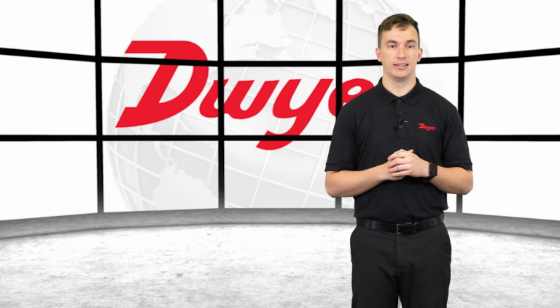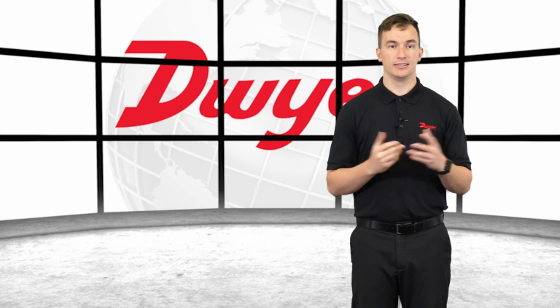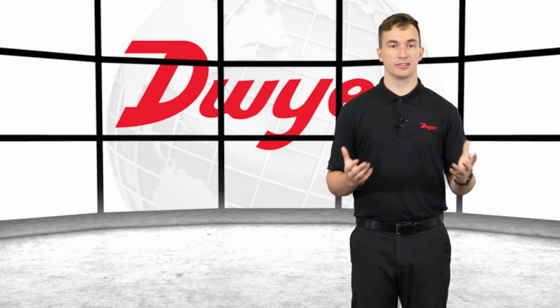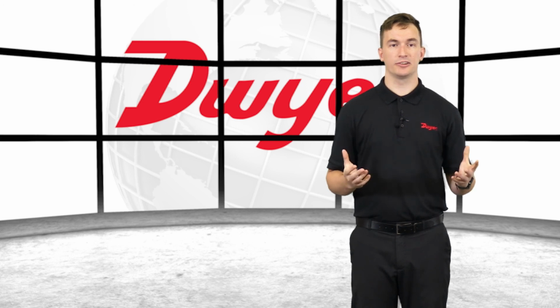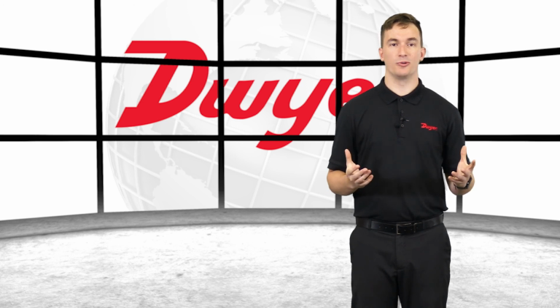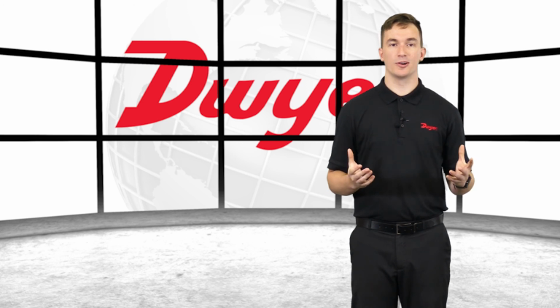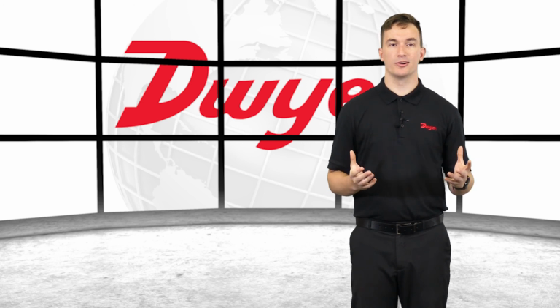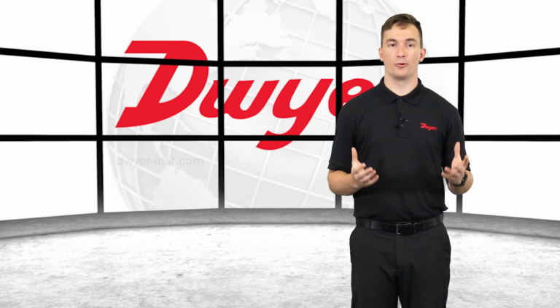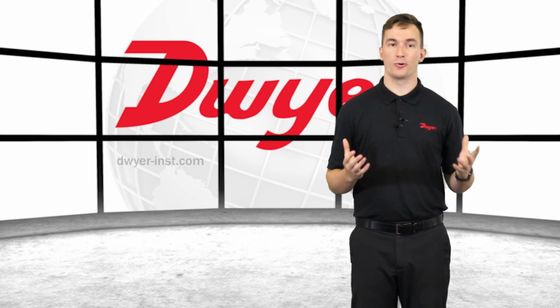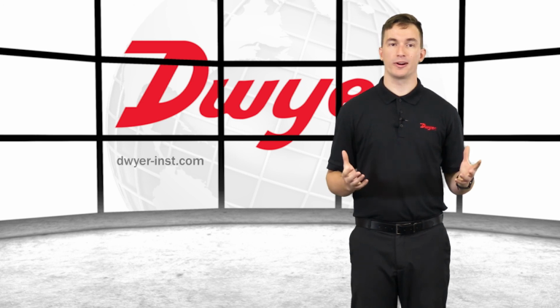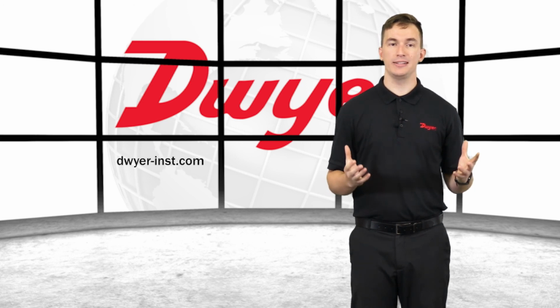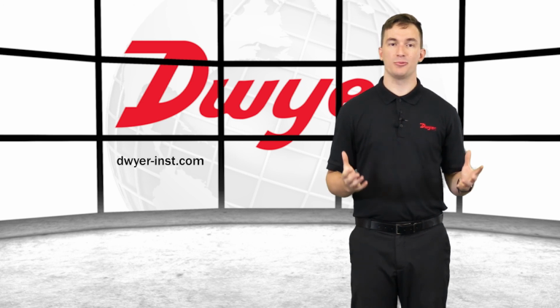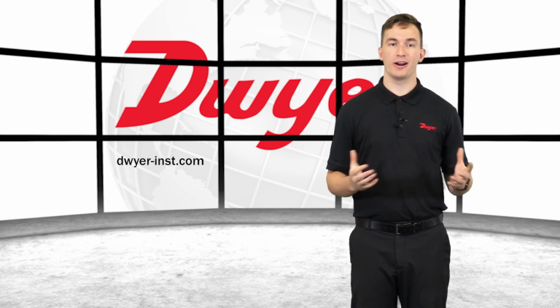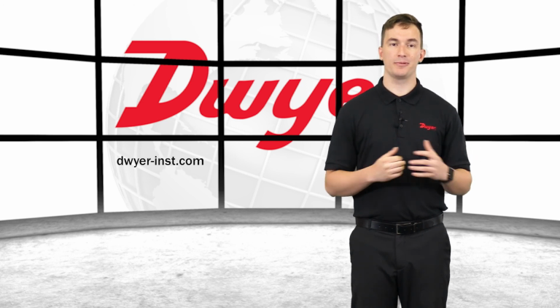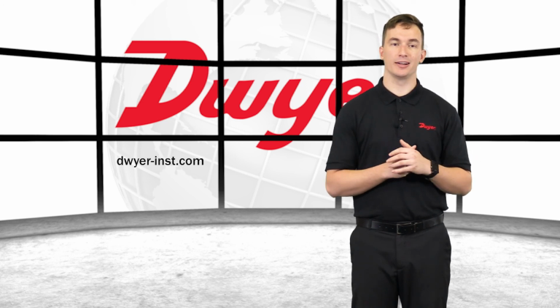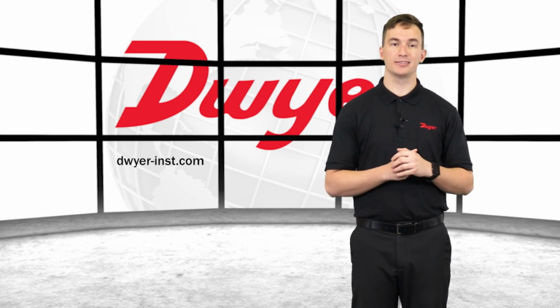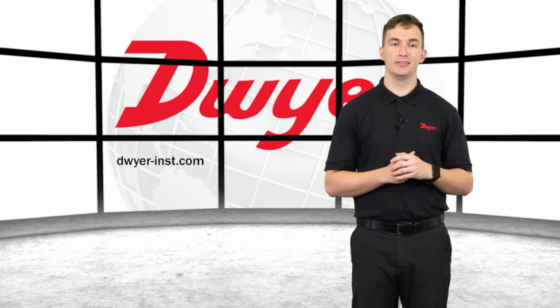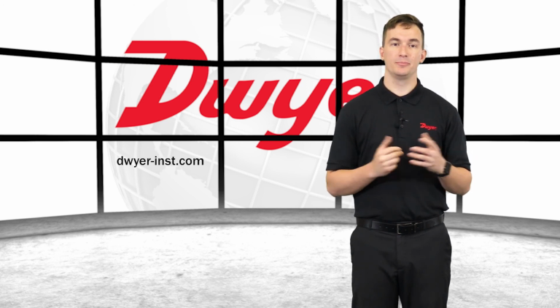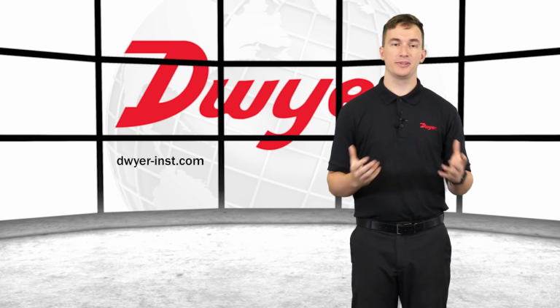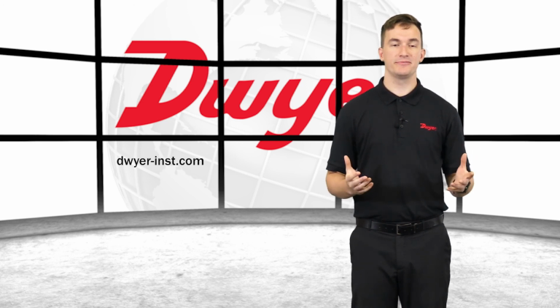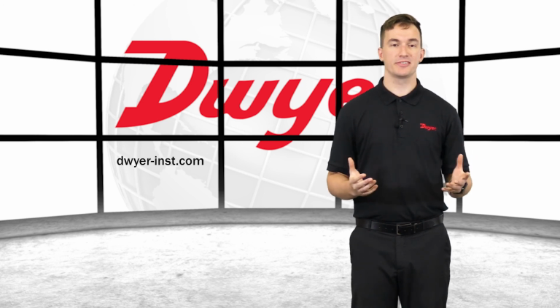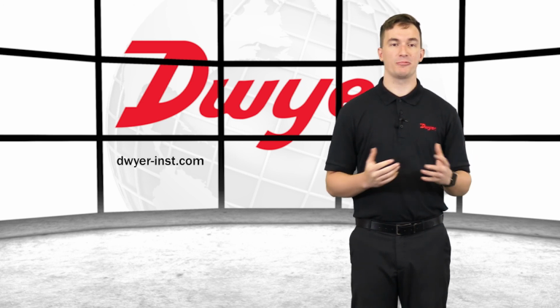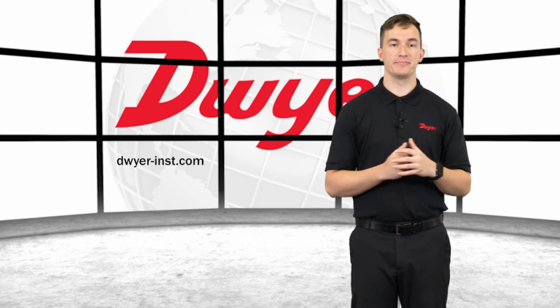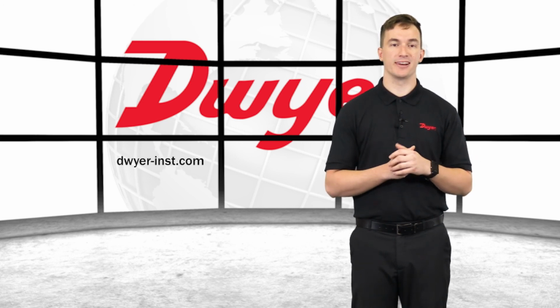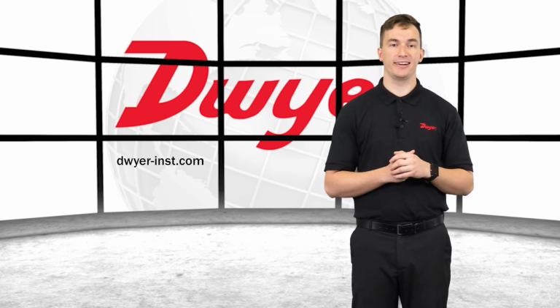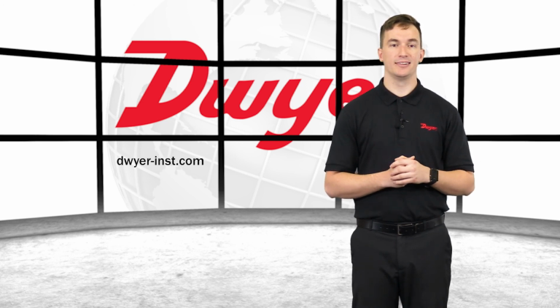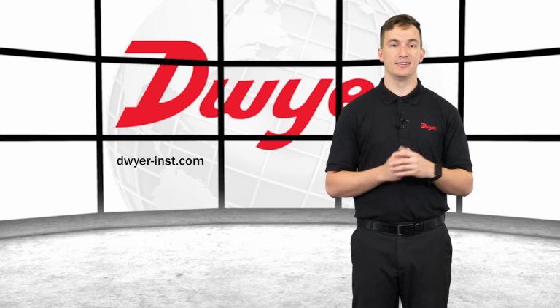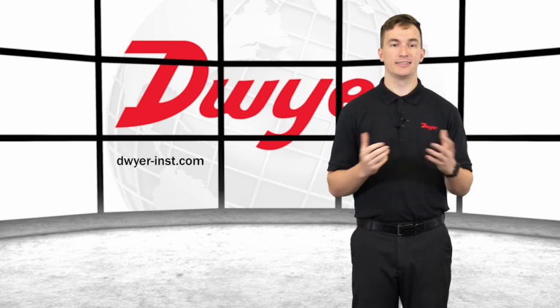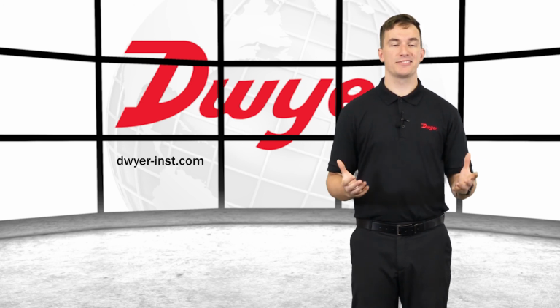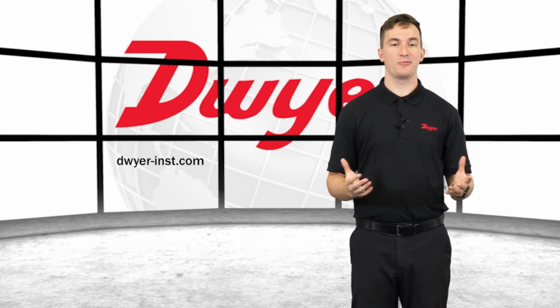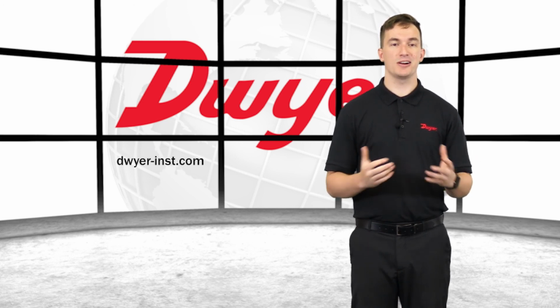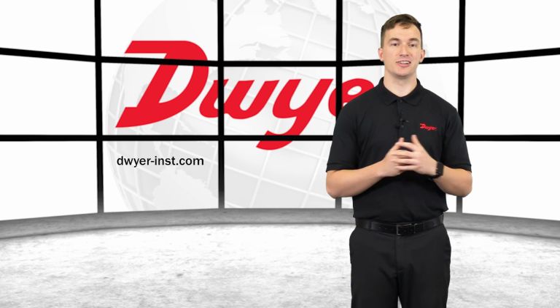To learn more or order any Dwyer product, please visit our website. Thanks for watching.